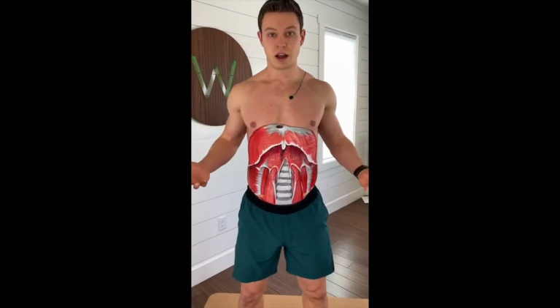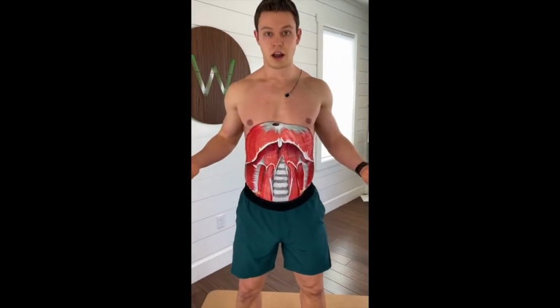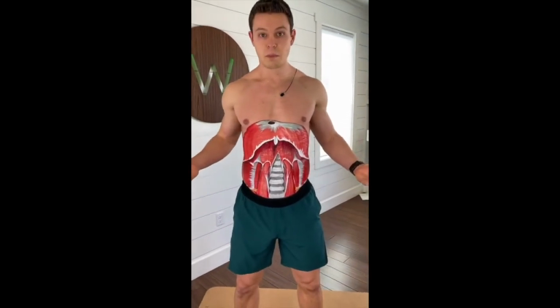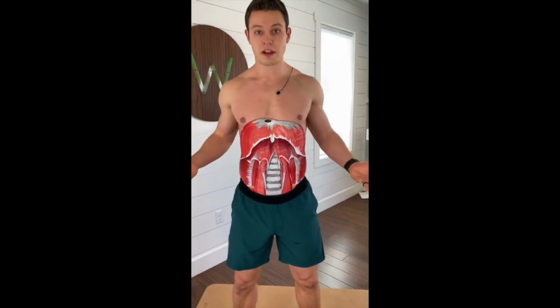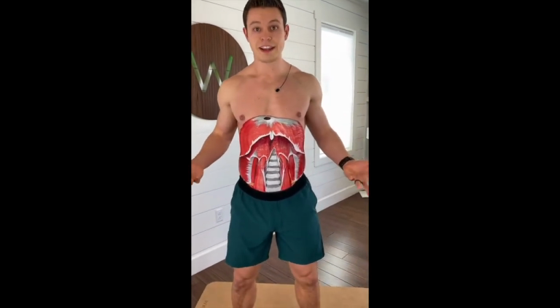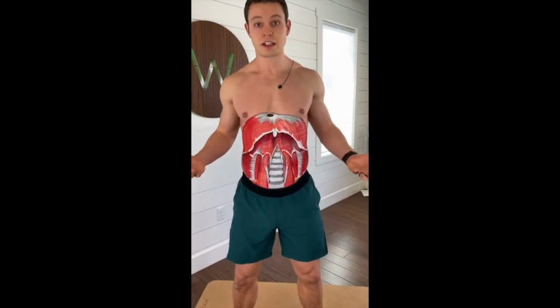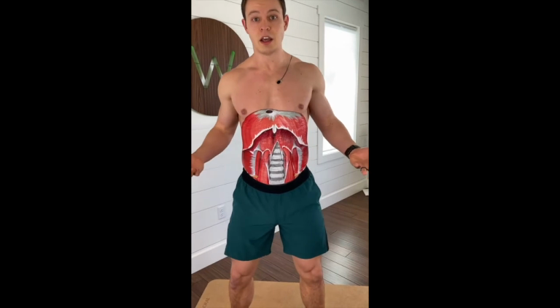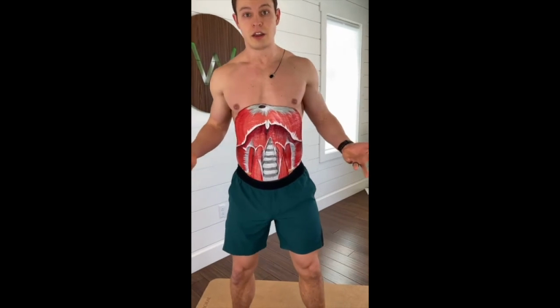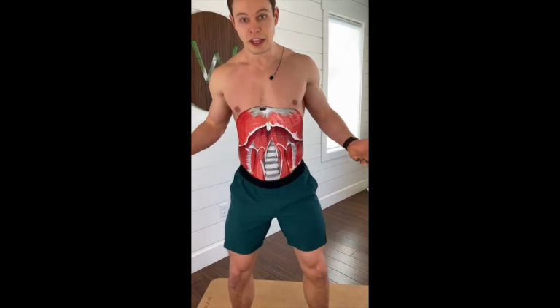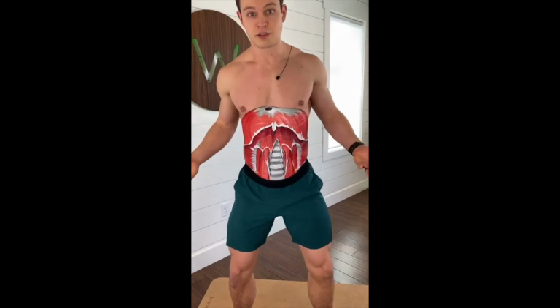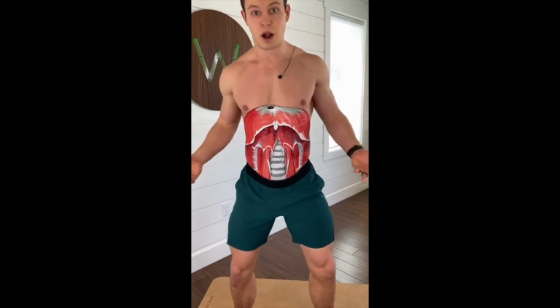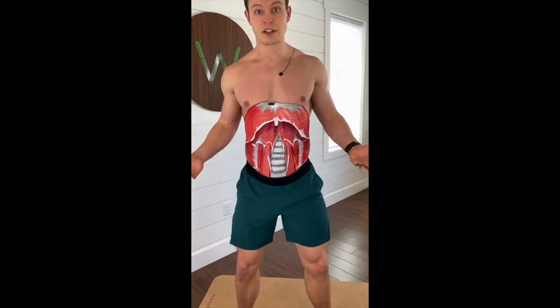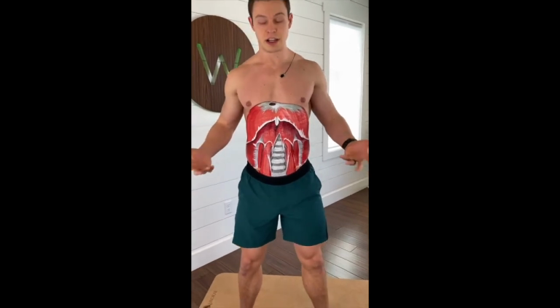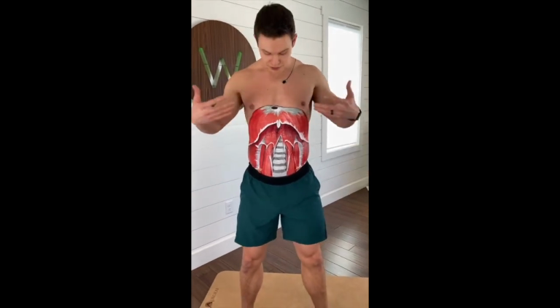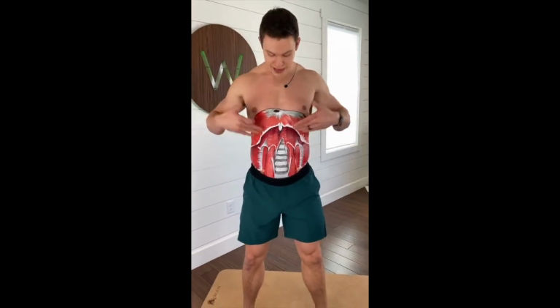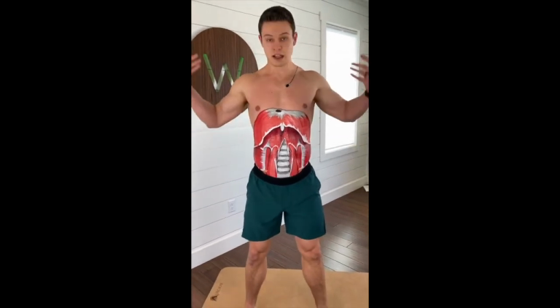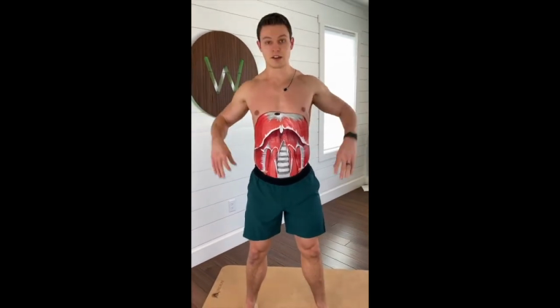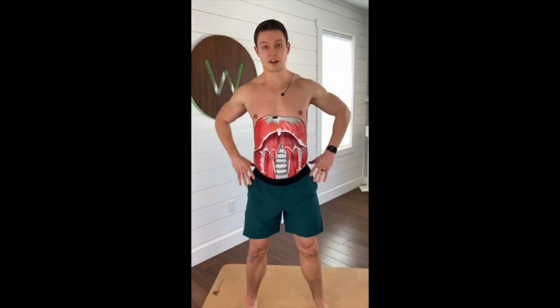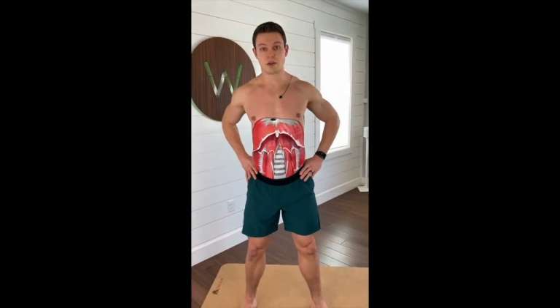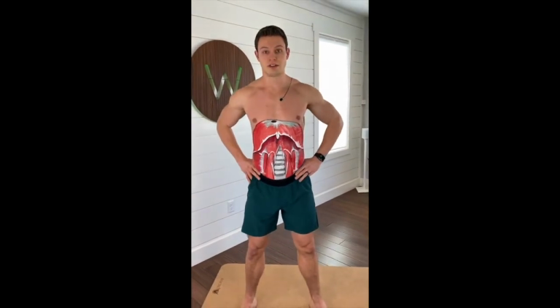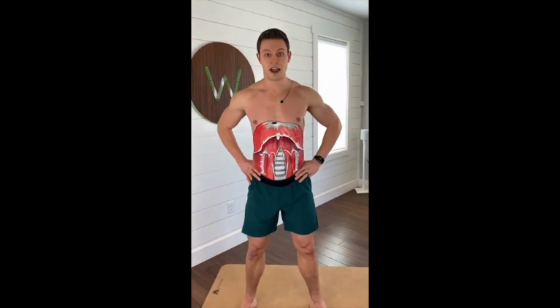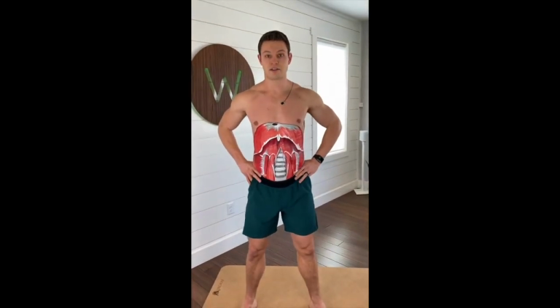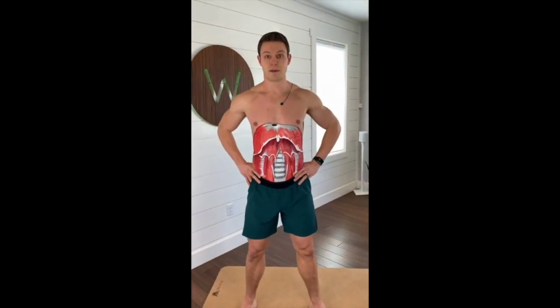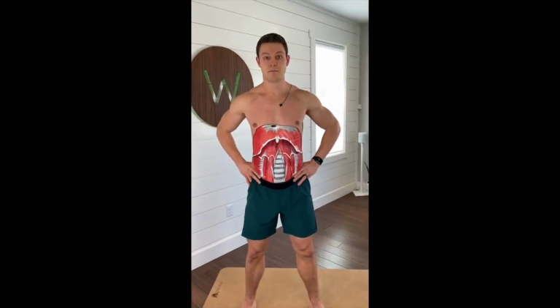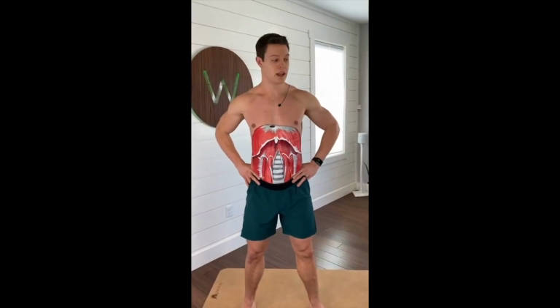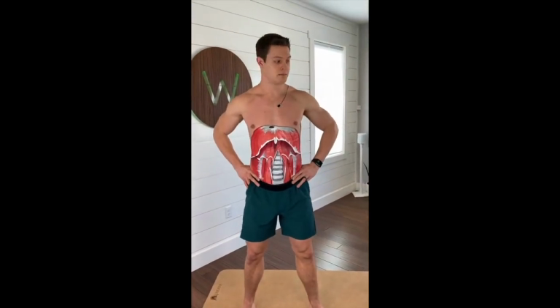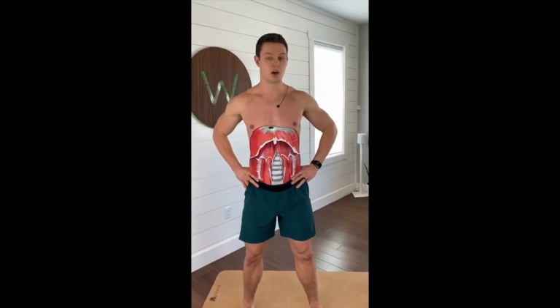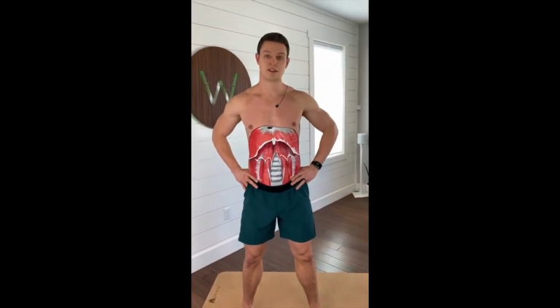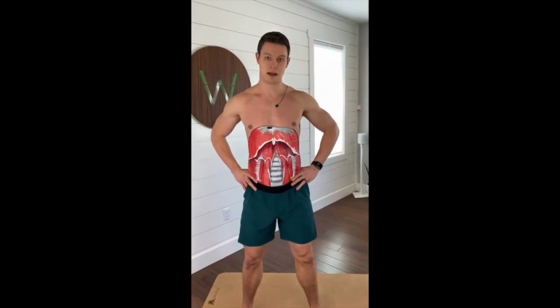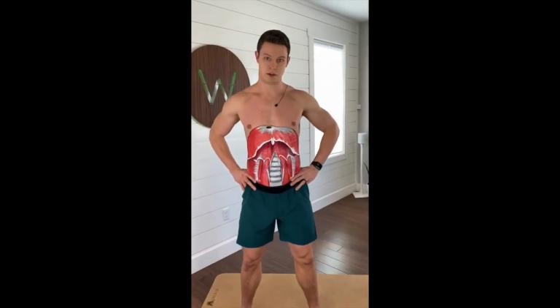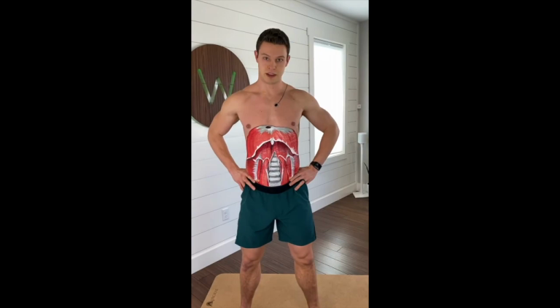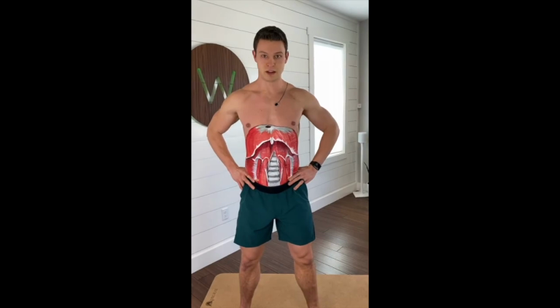Cool things. I hope you like it. Thanks for watching. That is your diaphragm and bowl example.